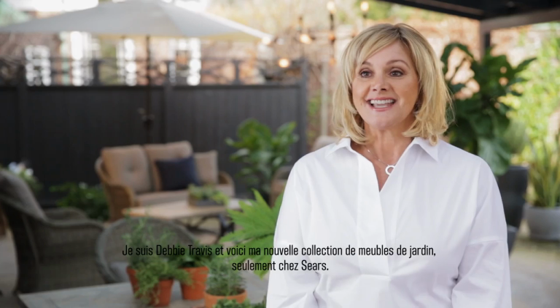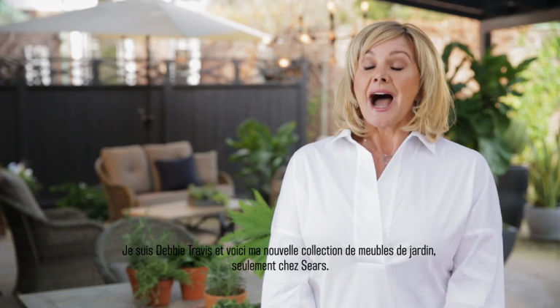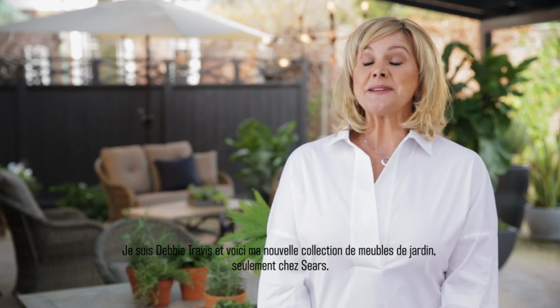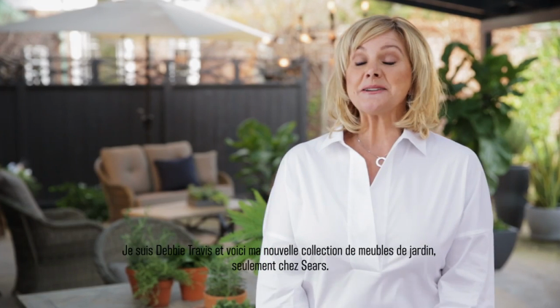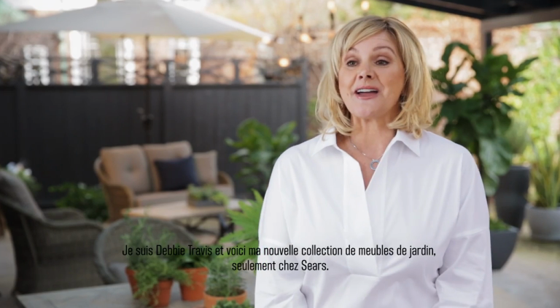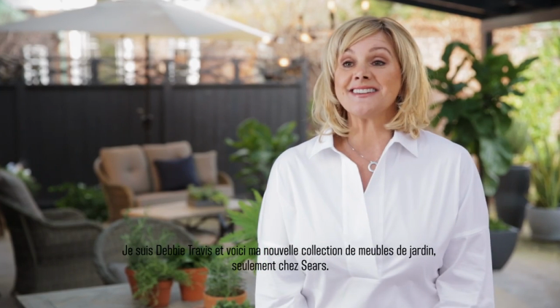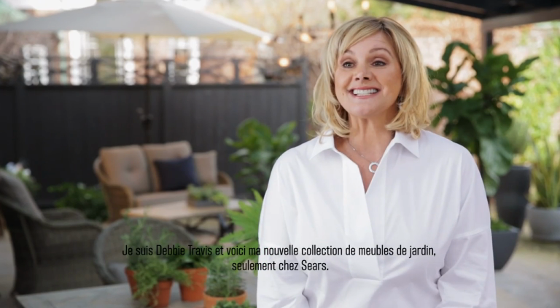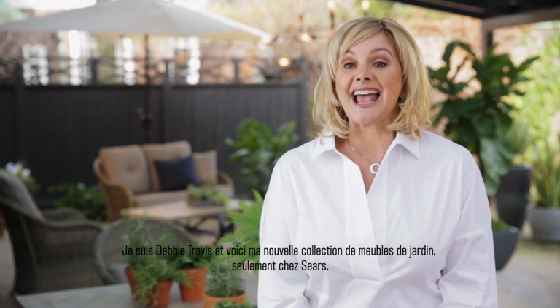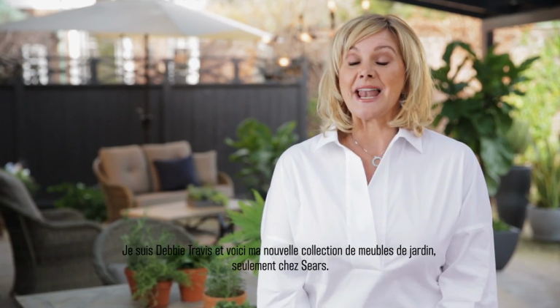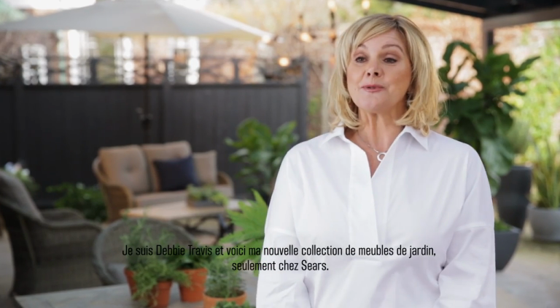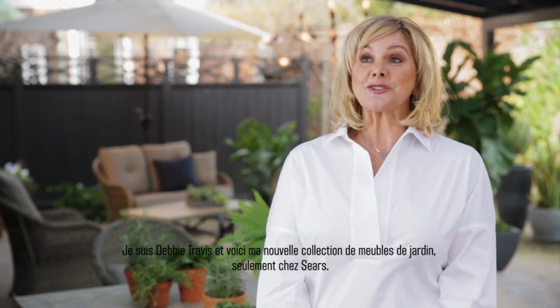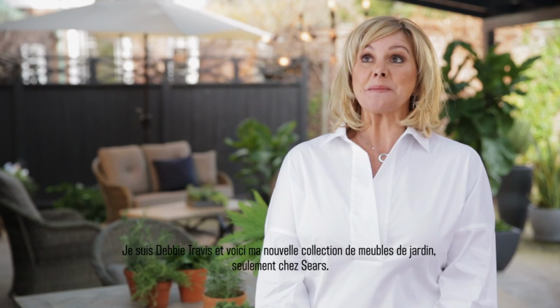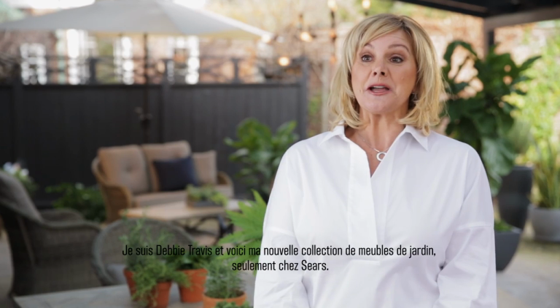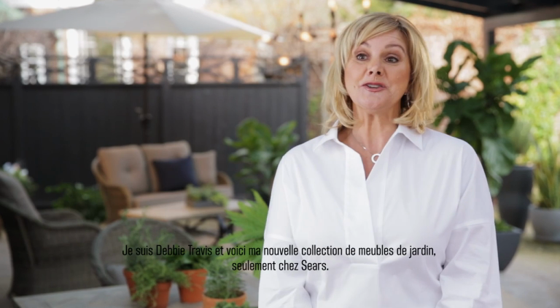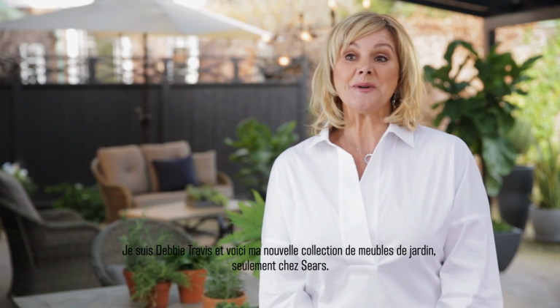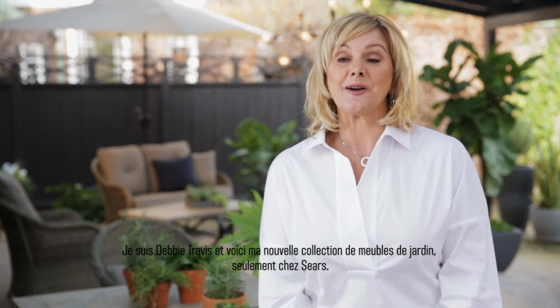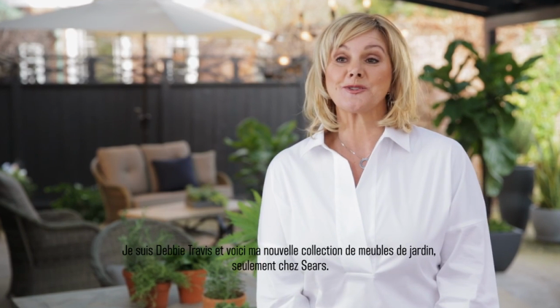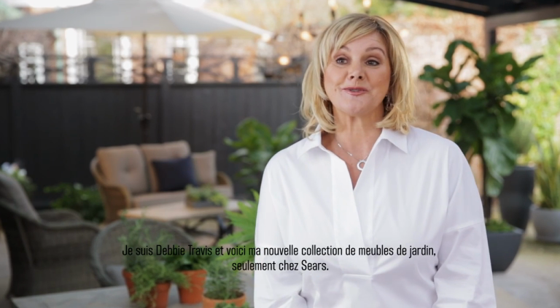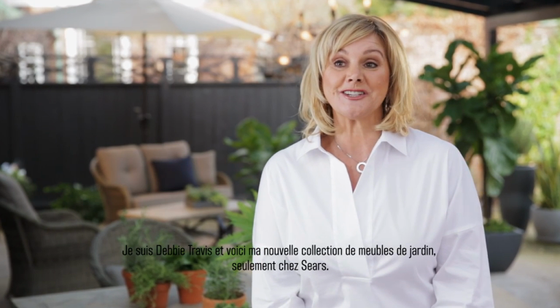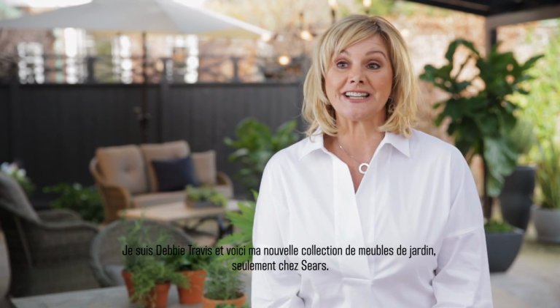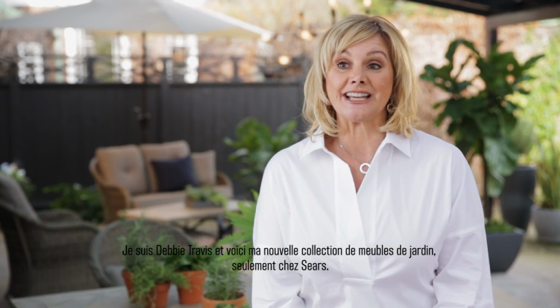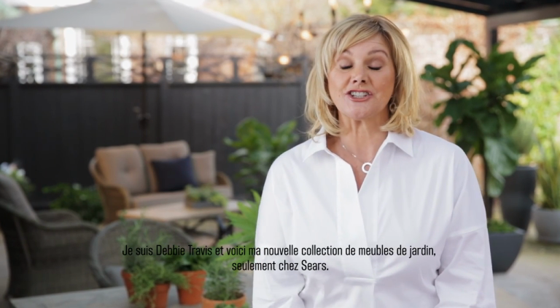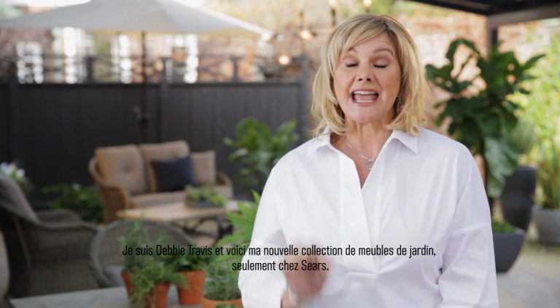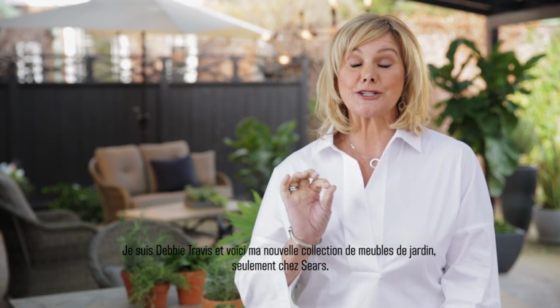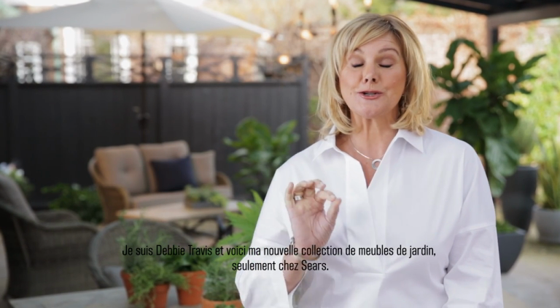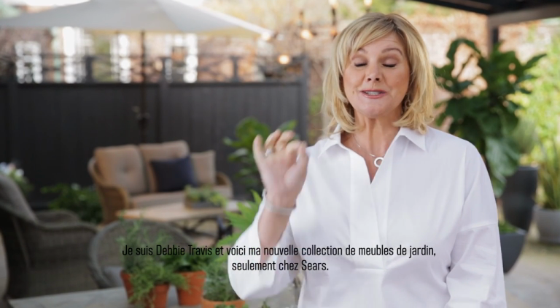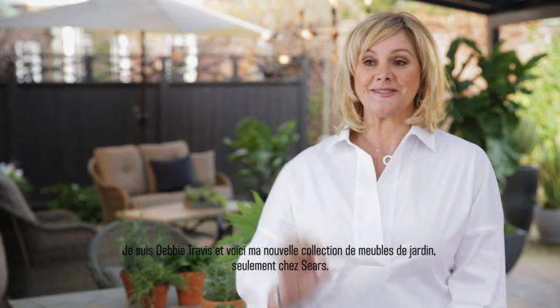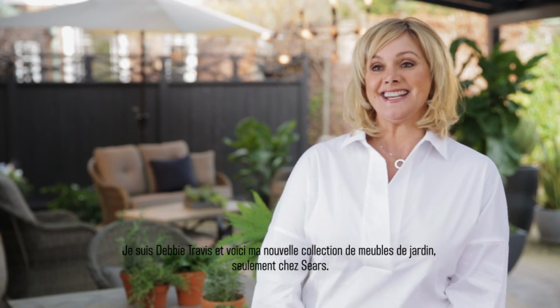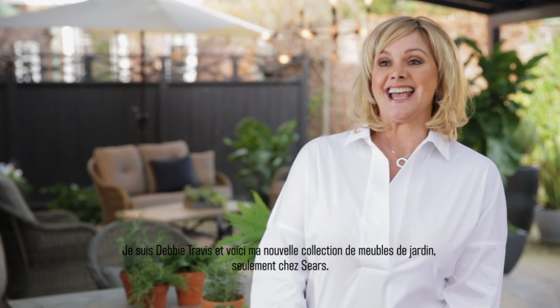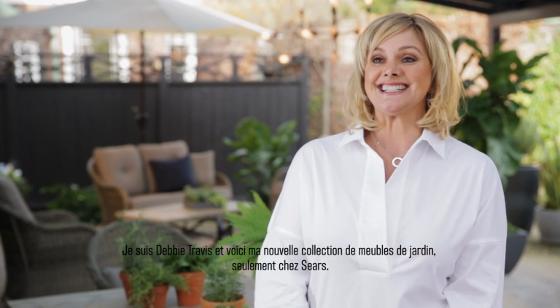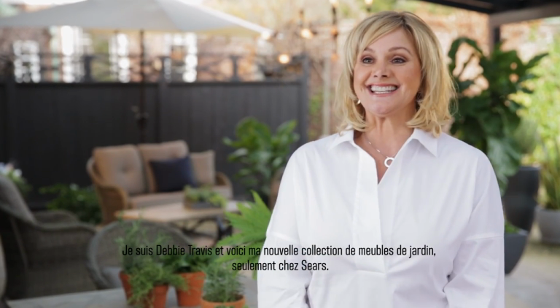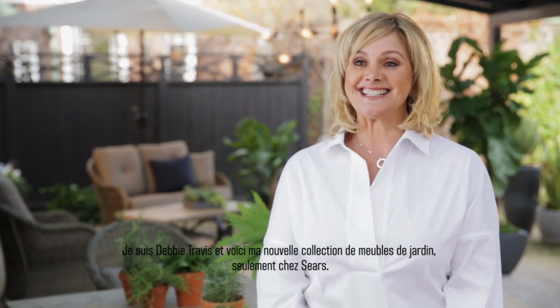I'm Debbie Travis and I'm launching my new outdoor furniture collection exclusively at Sears.